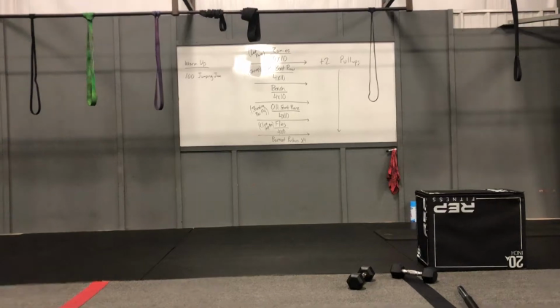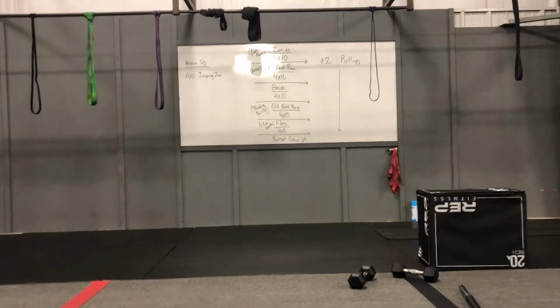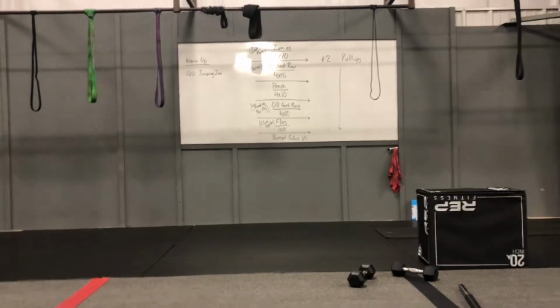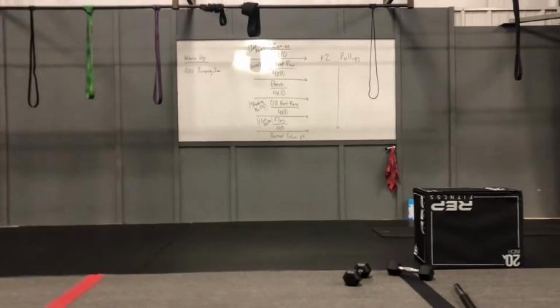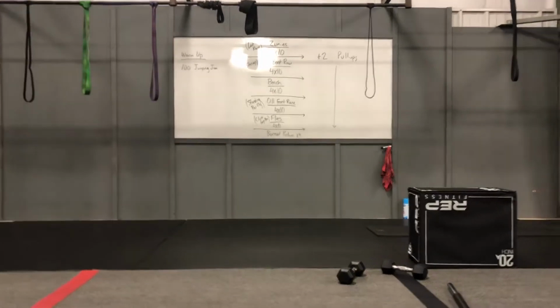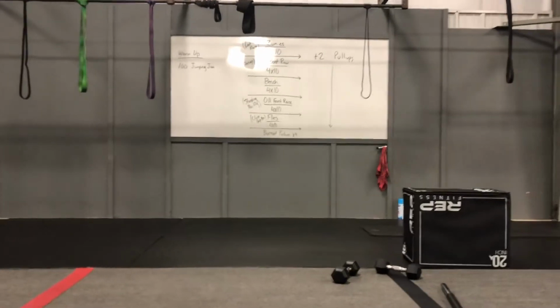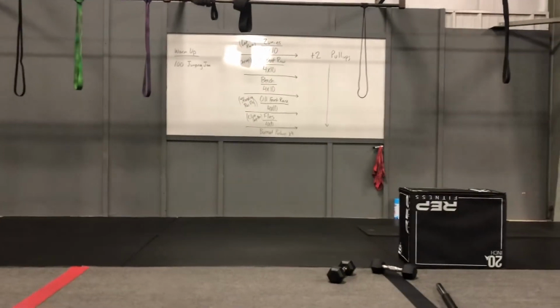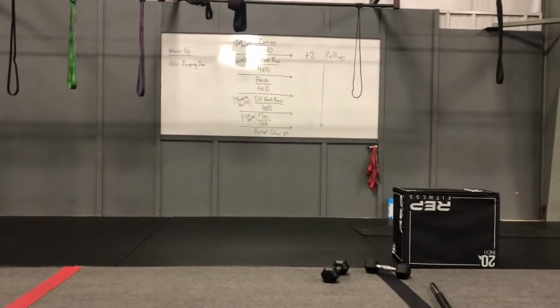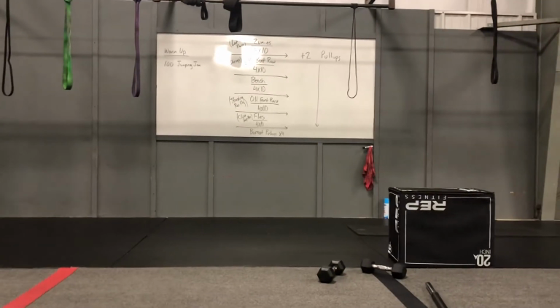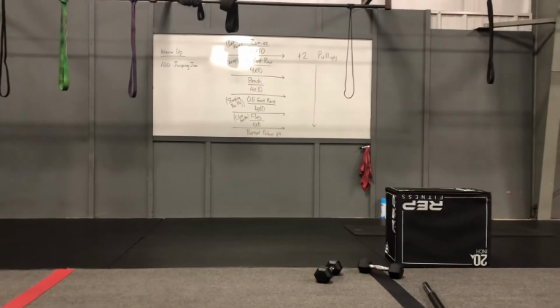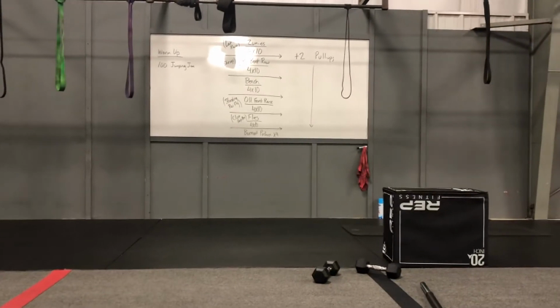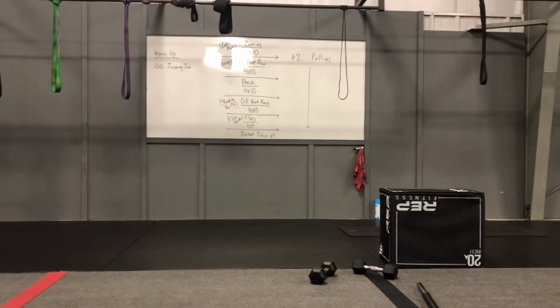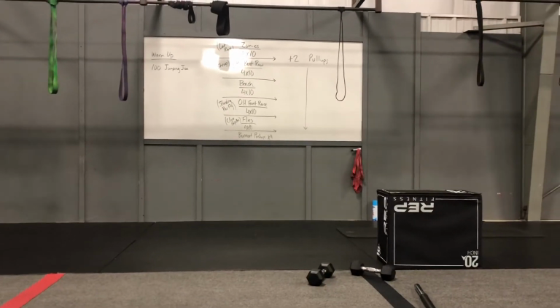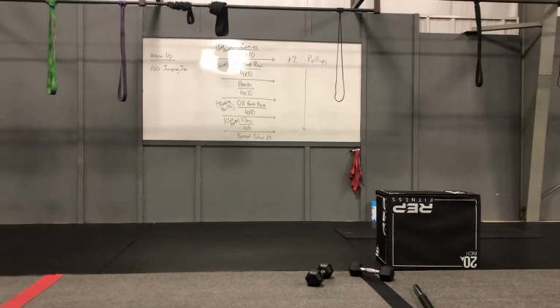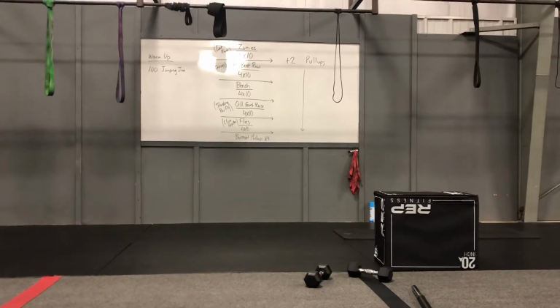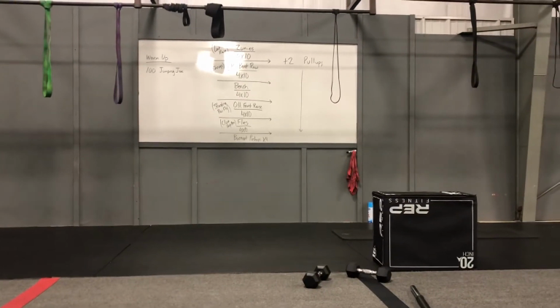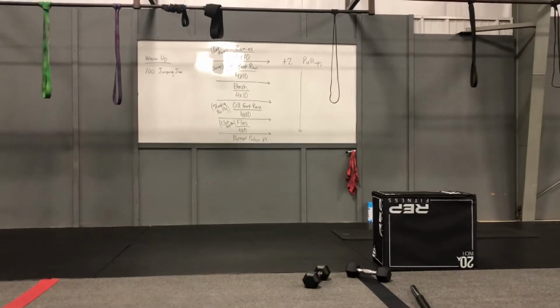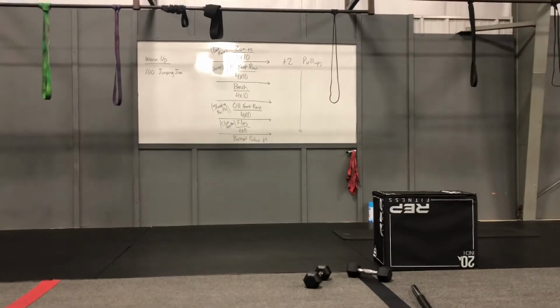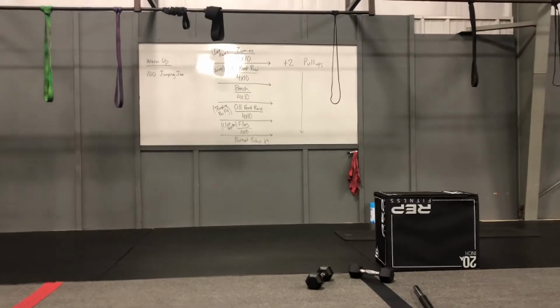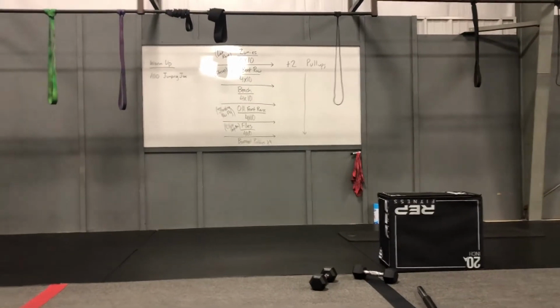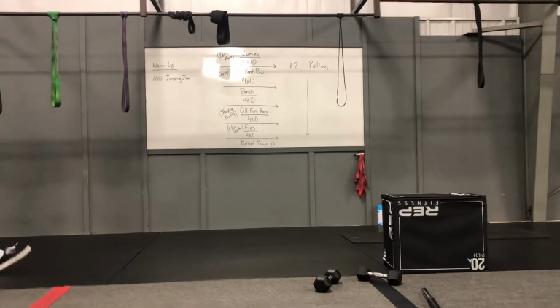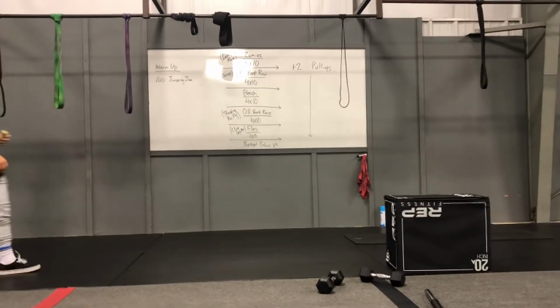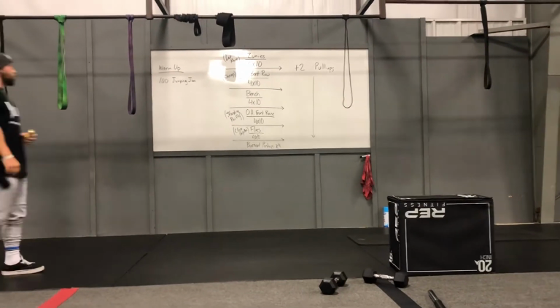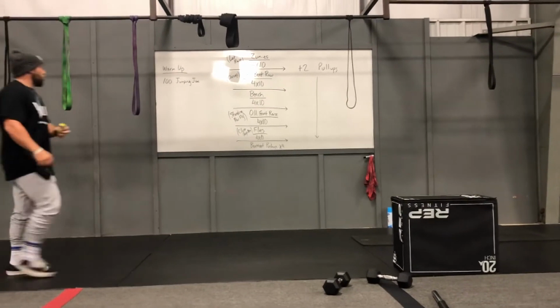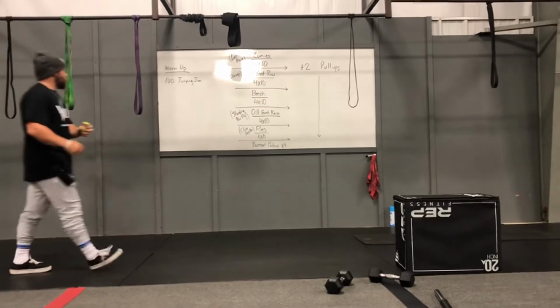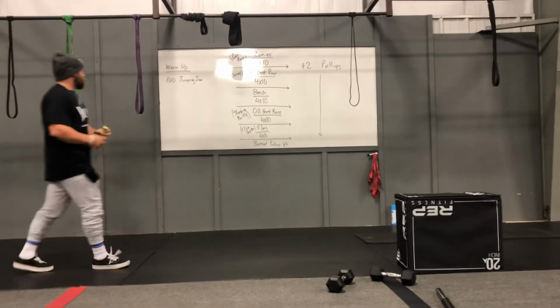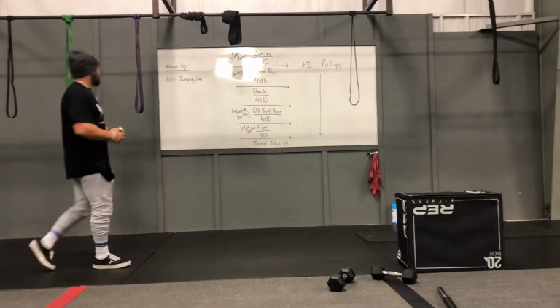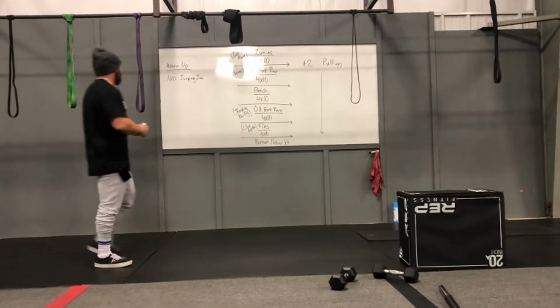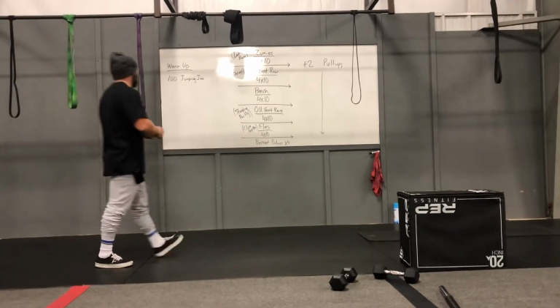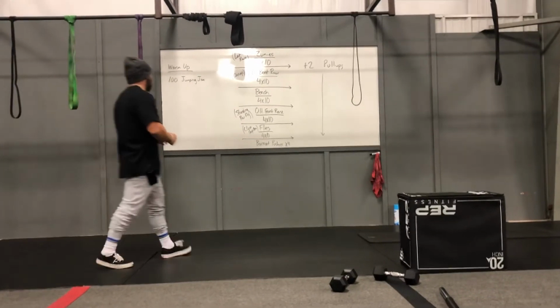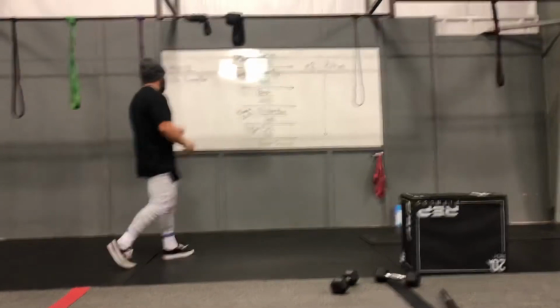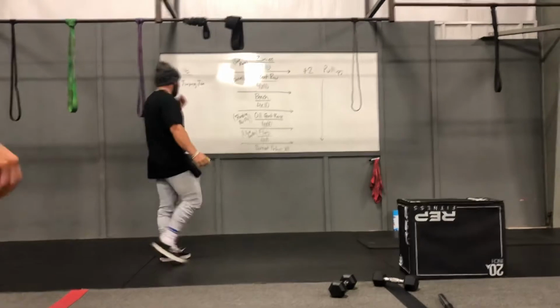What we've got up on the board today, guys, is chest, shoulders, and back.